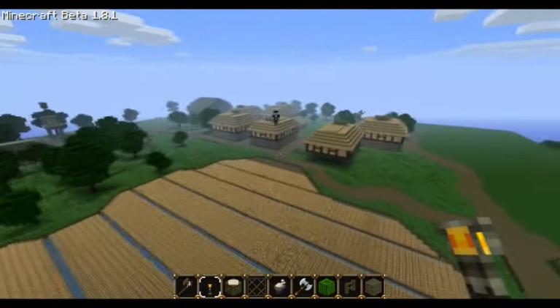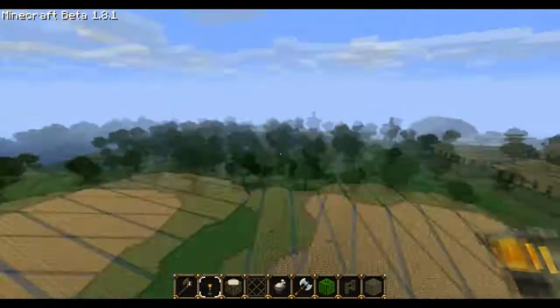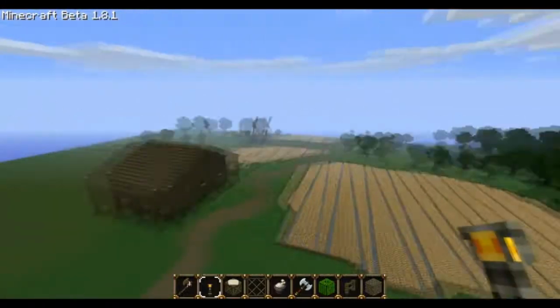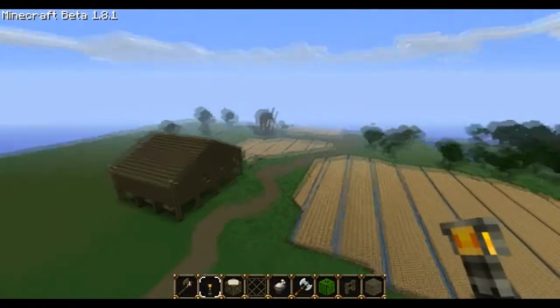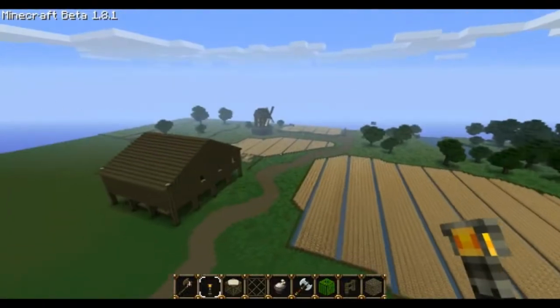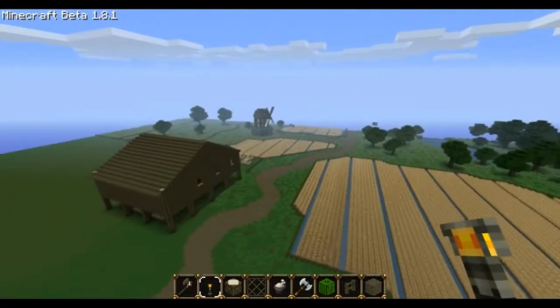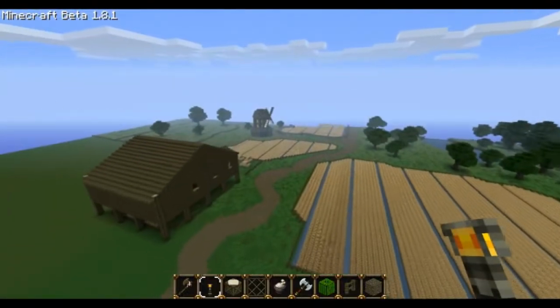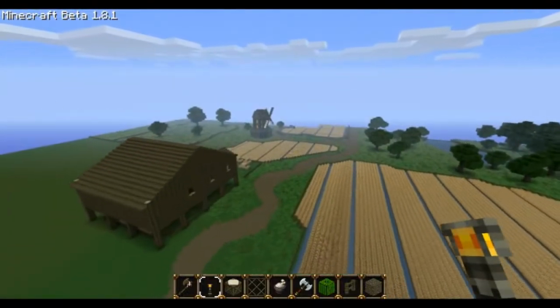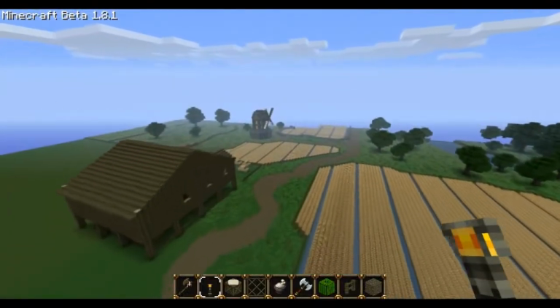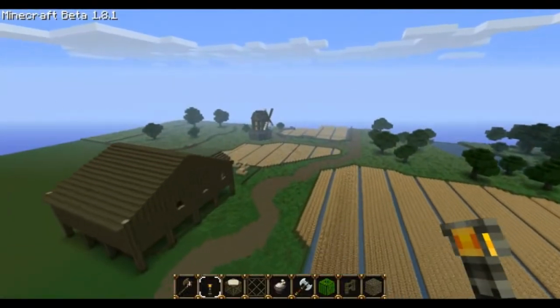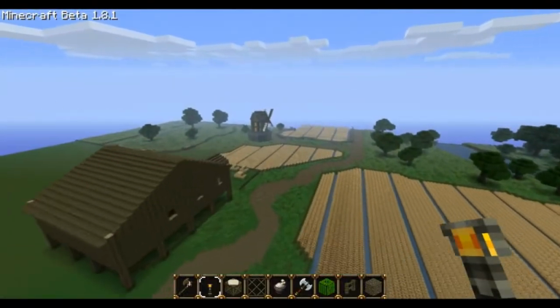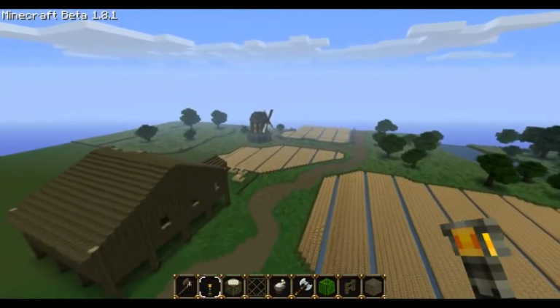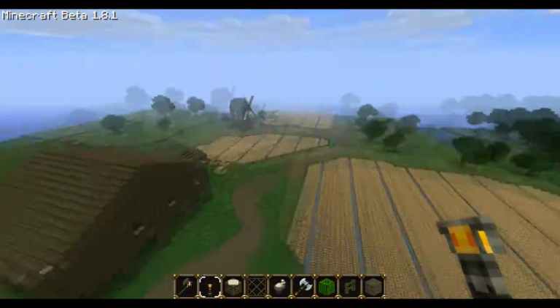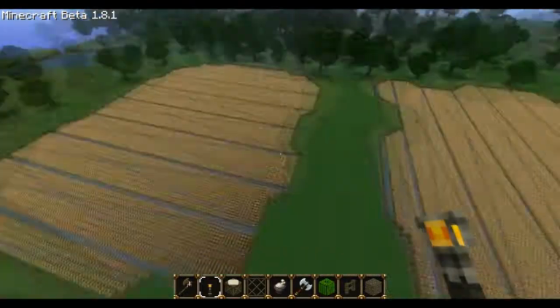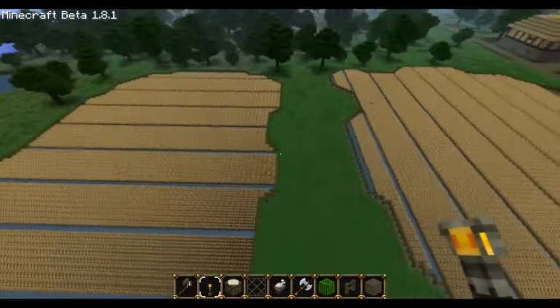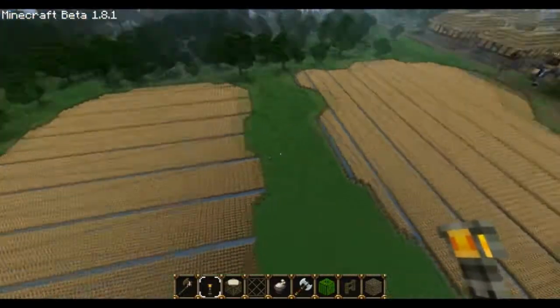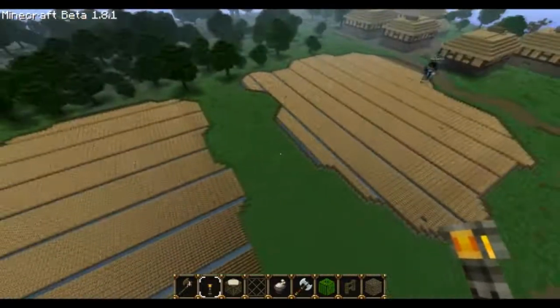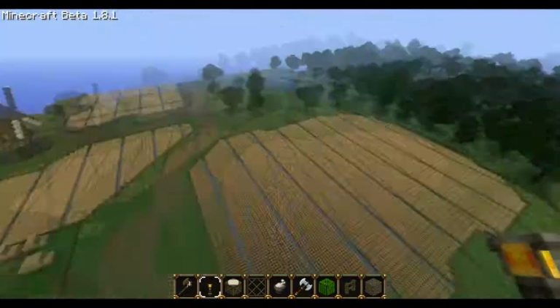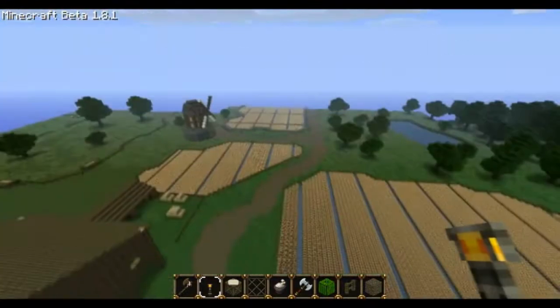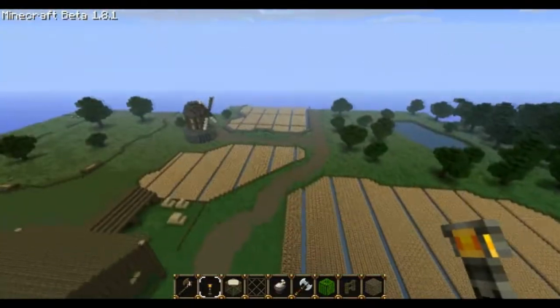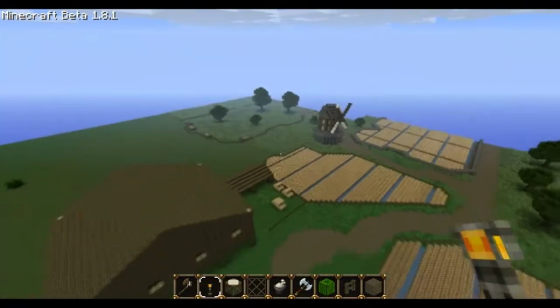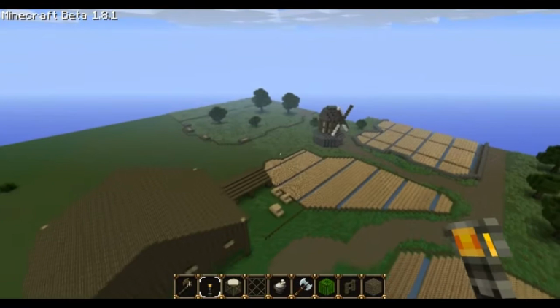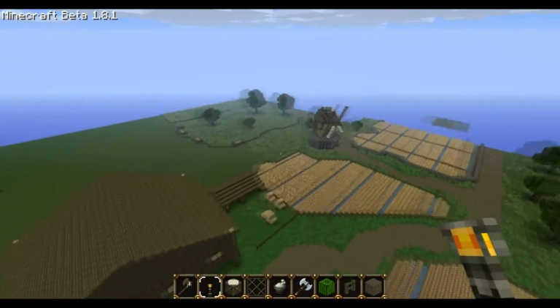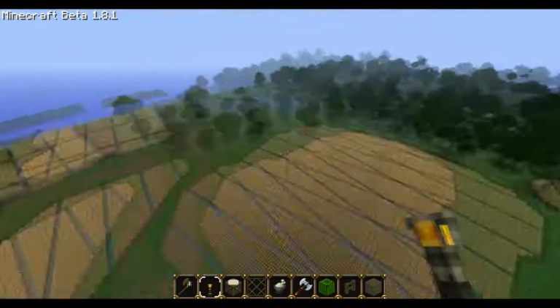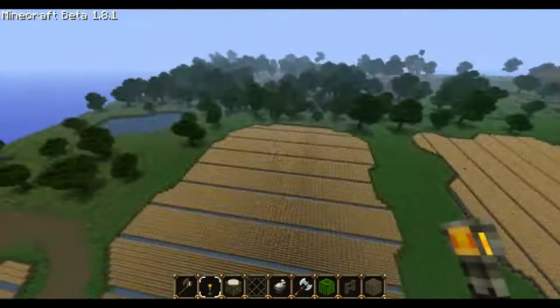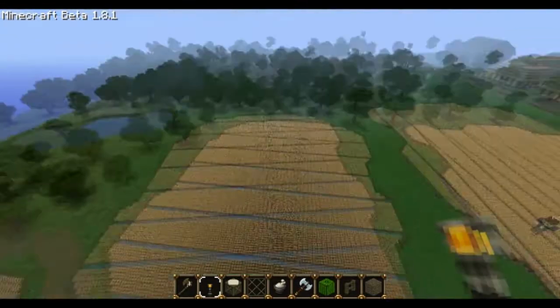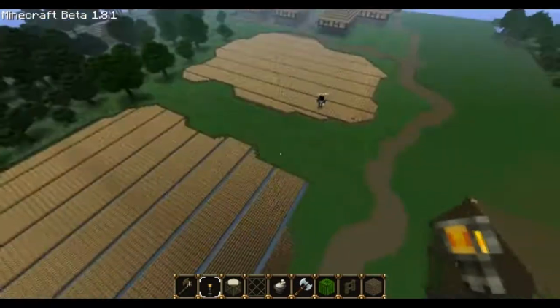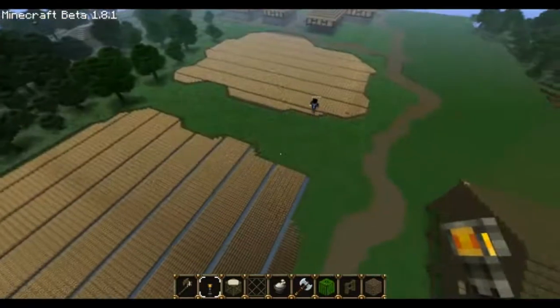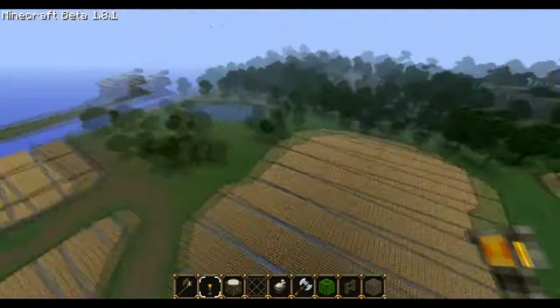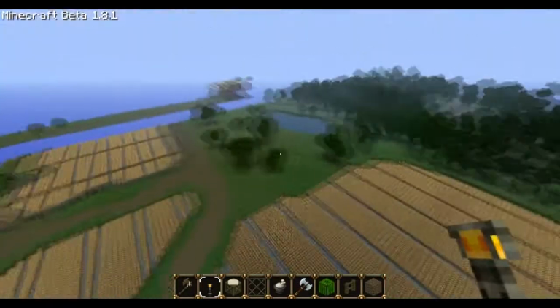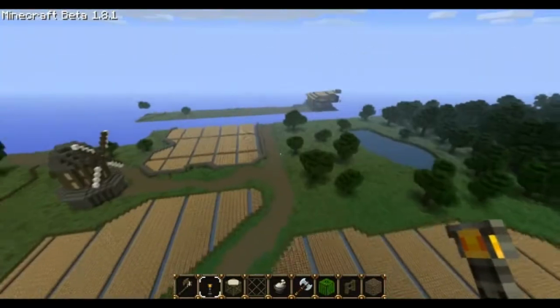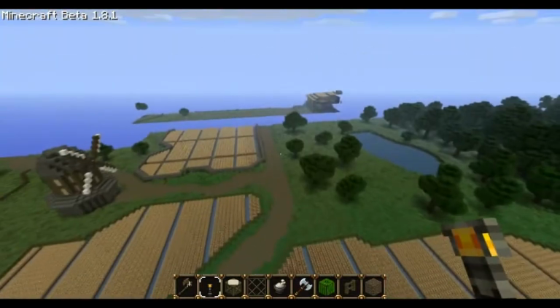Let's go to the barn, good idea. These are all the fields — as you can see we've done the rest of the fields. In fact, before we show the barn, let's go right back and show that we've changed the old field.